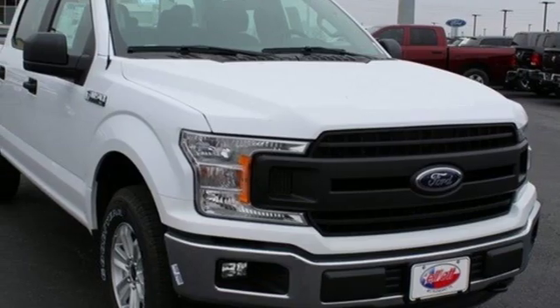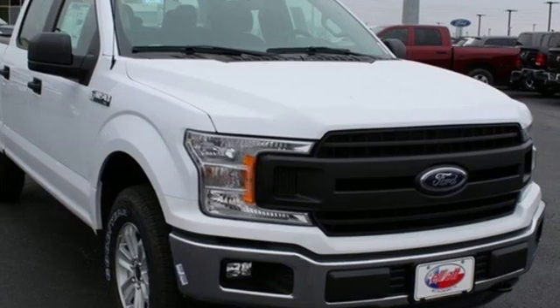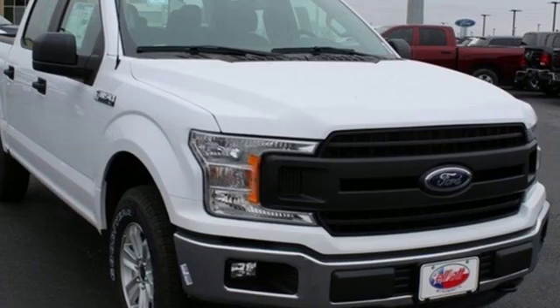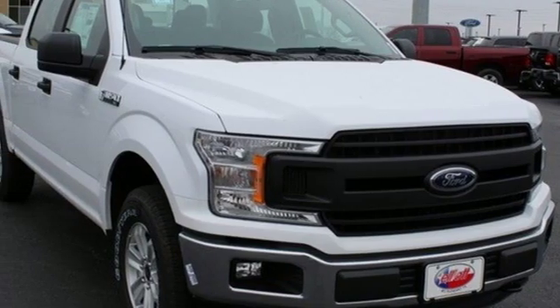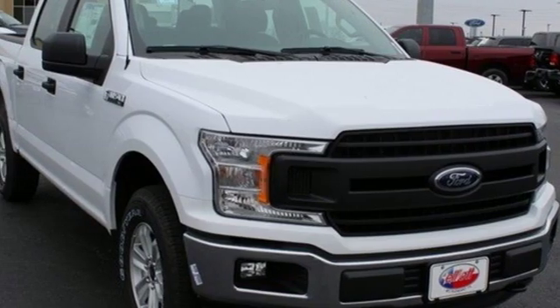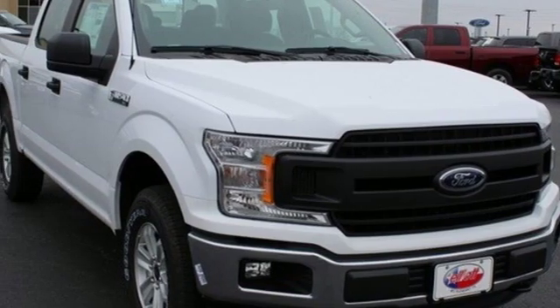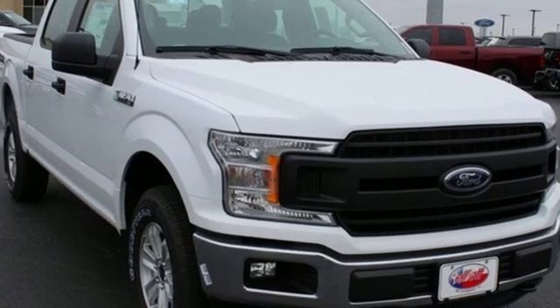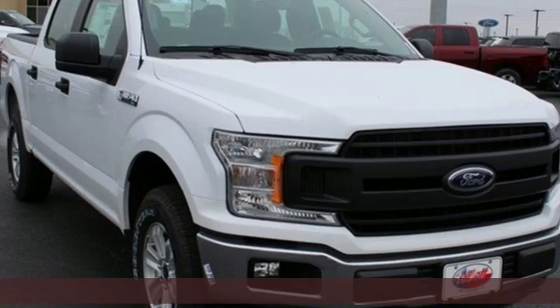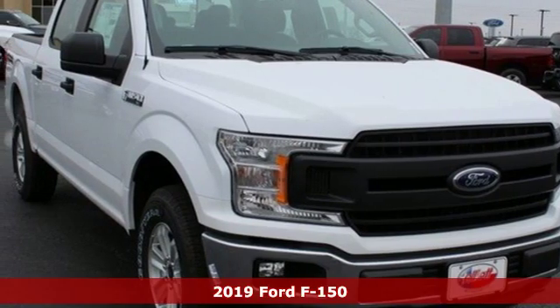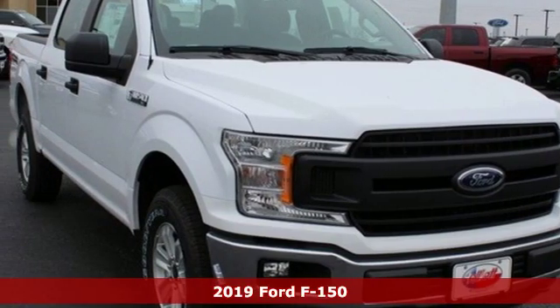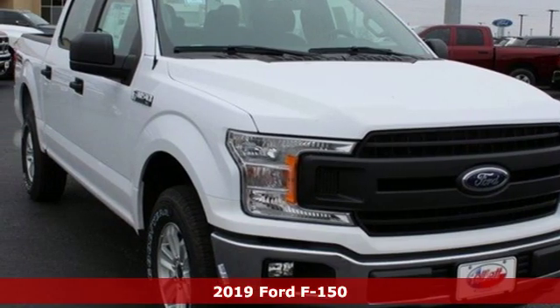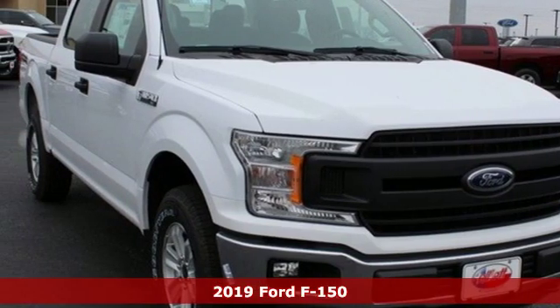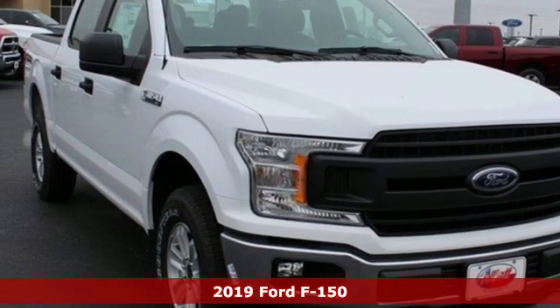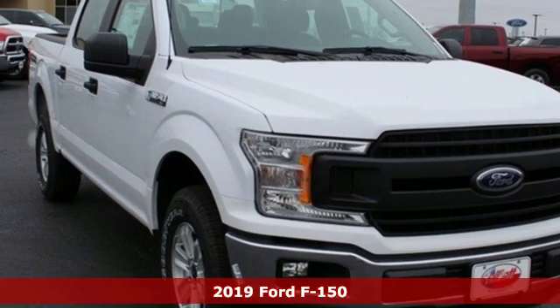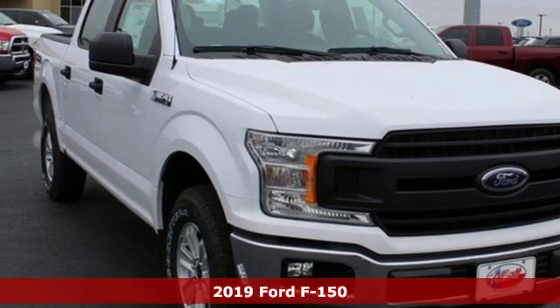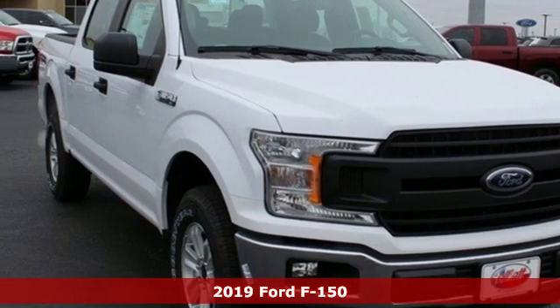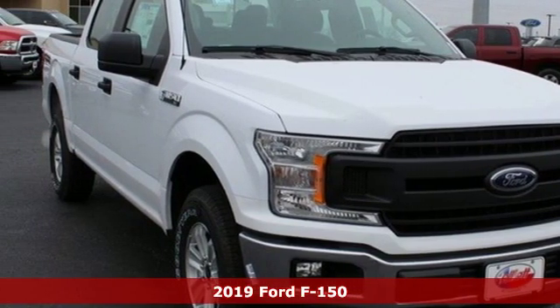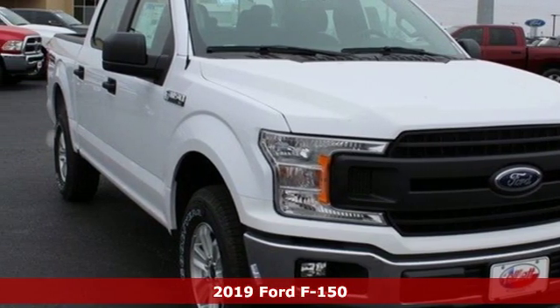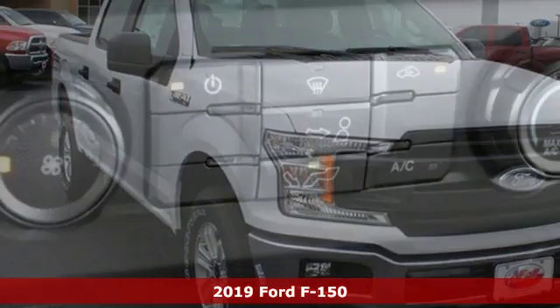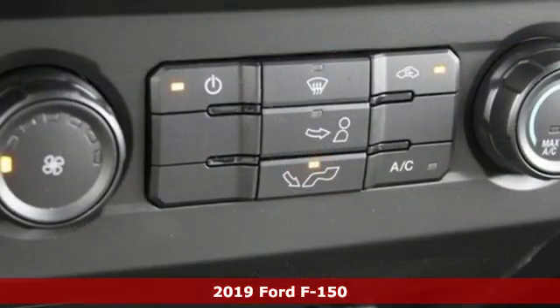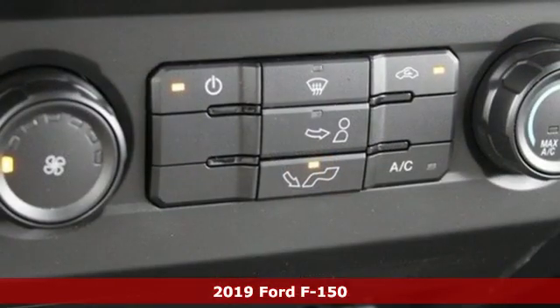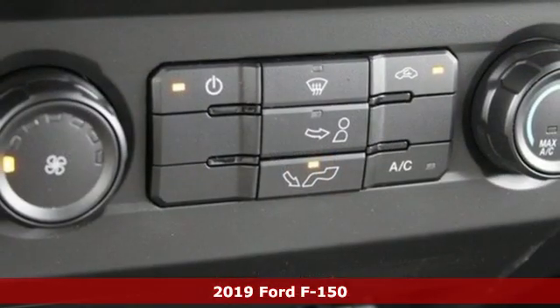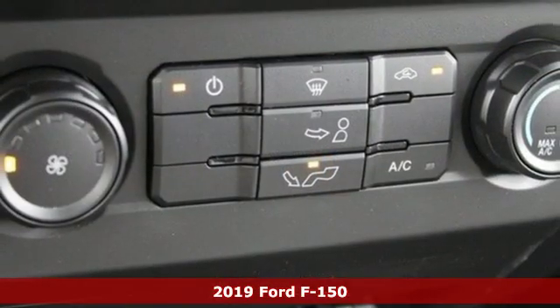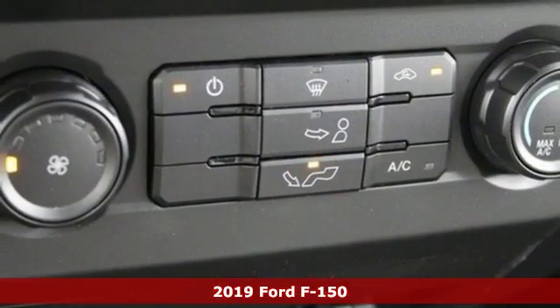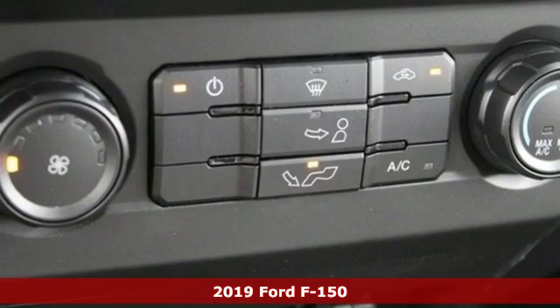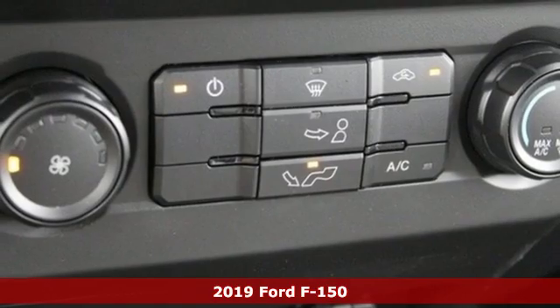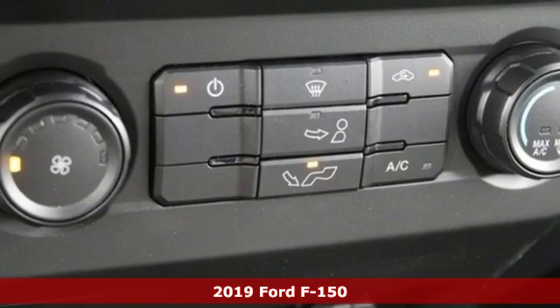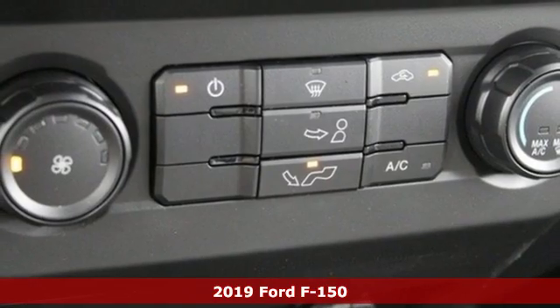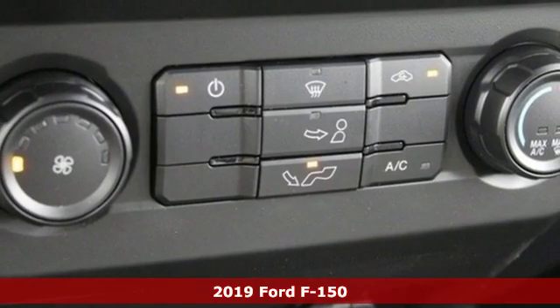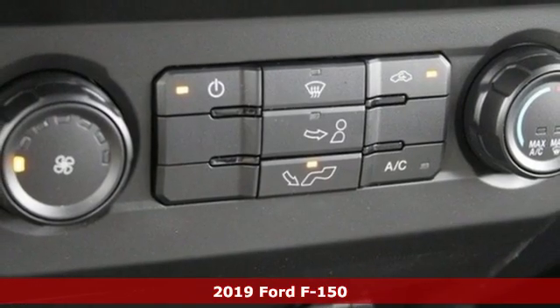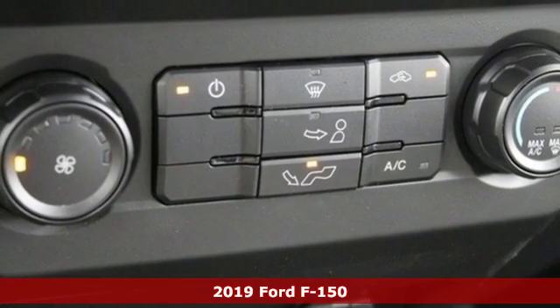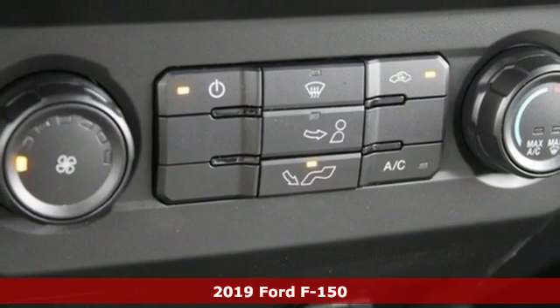It's a new 2019 Ford F-150. Every generation has its Ford. This one's yours.